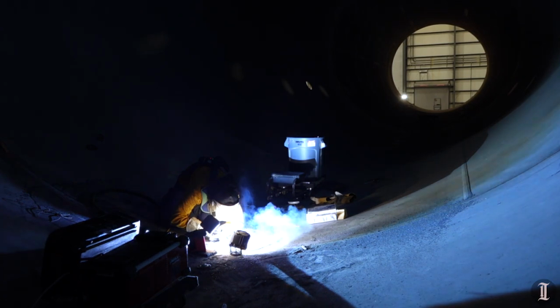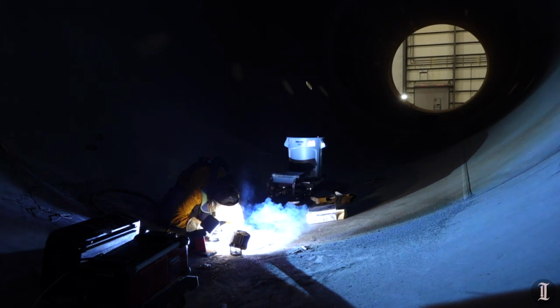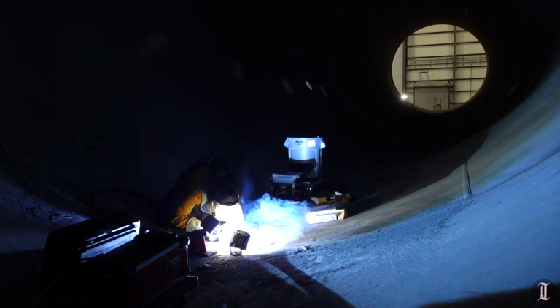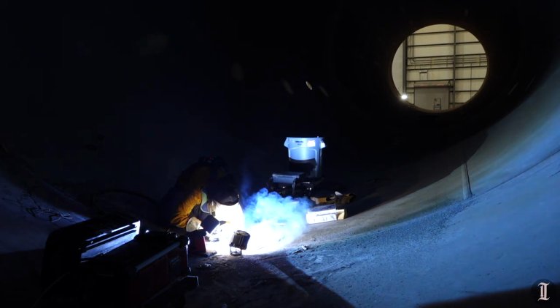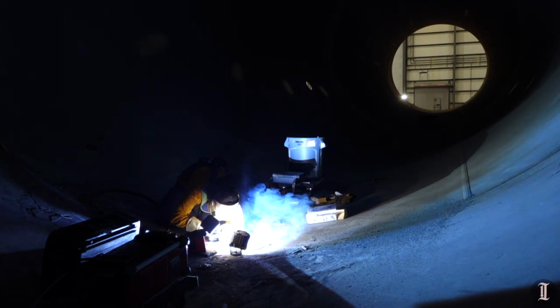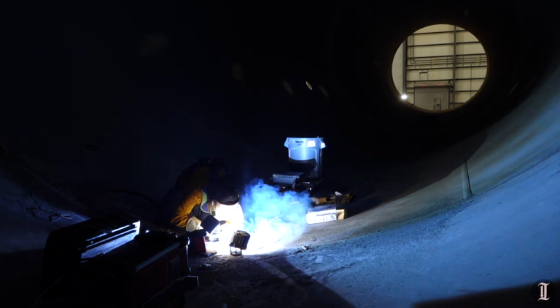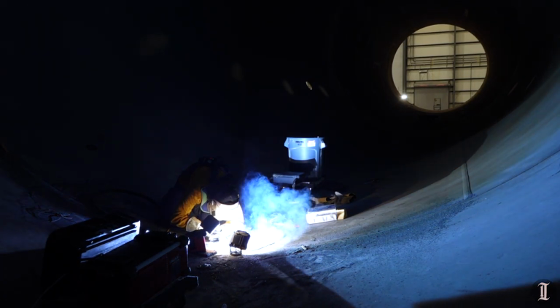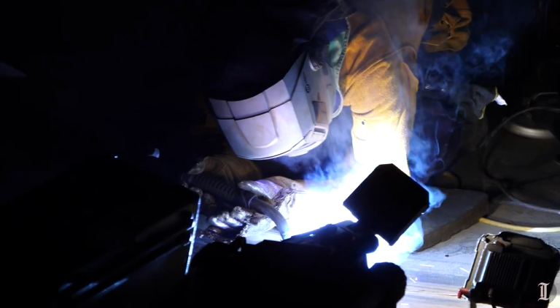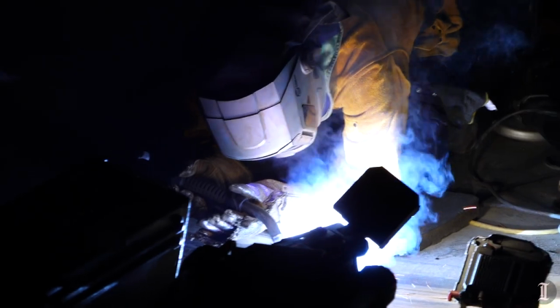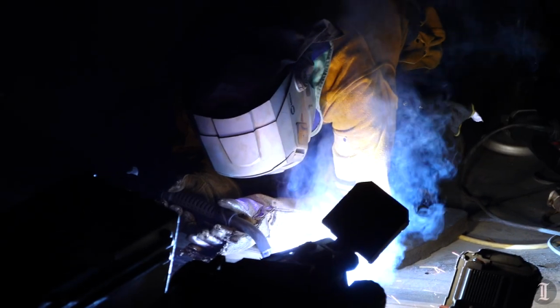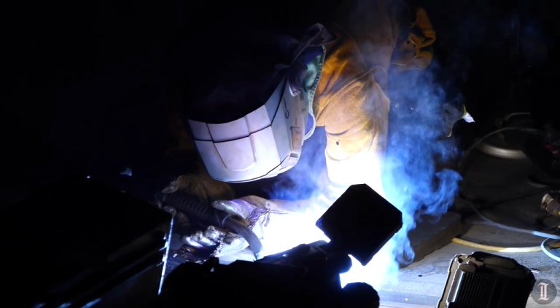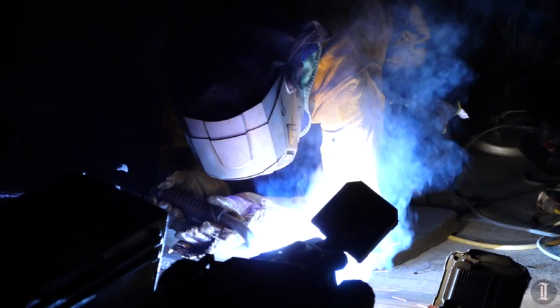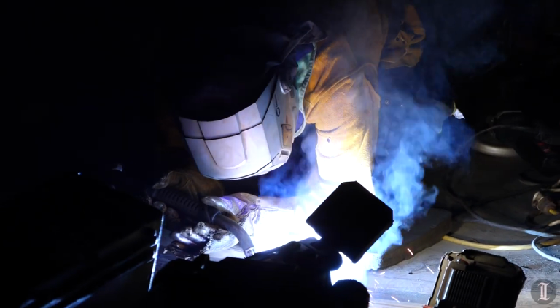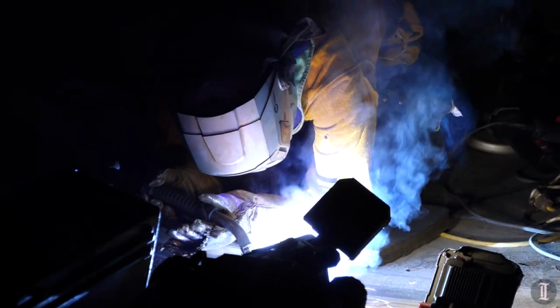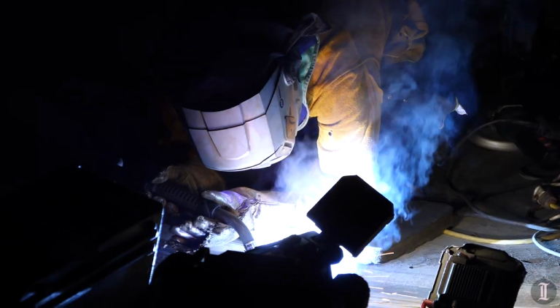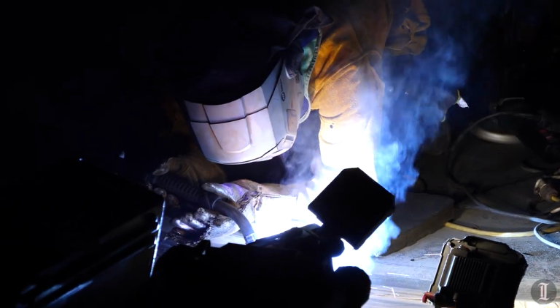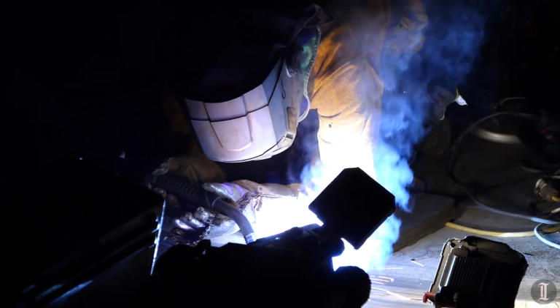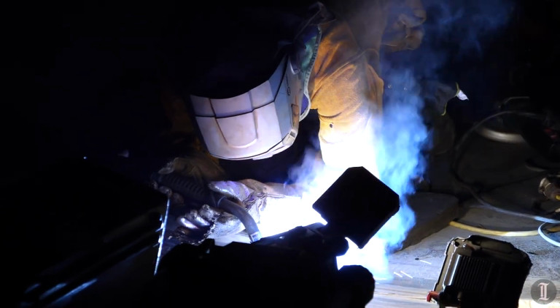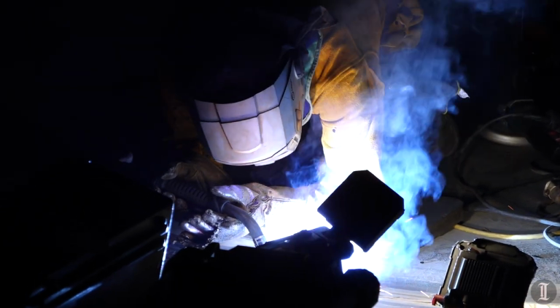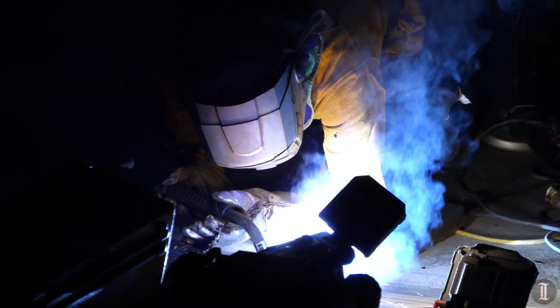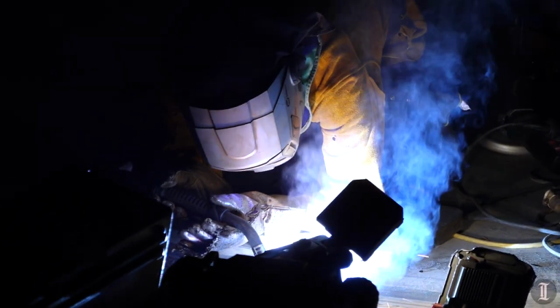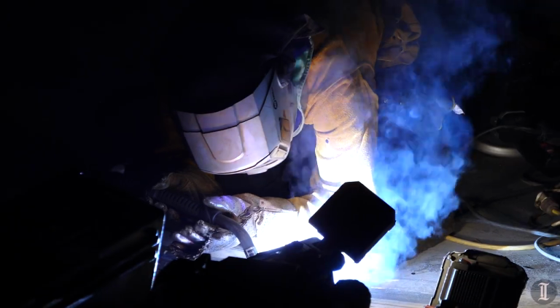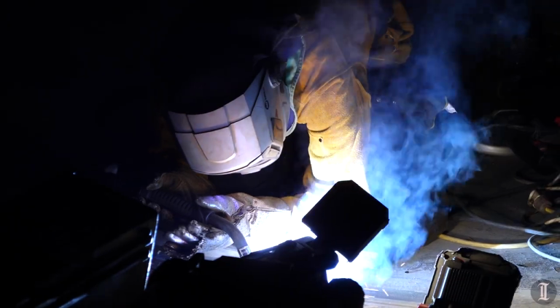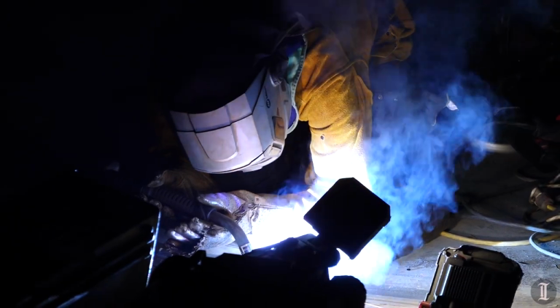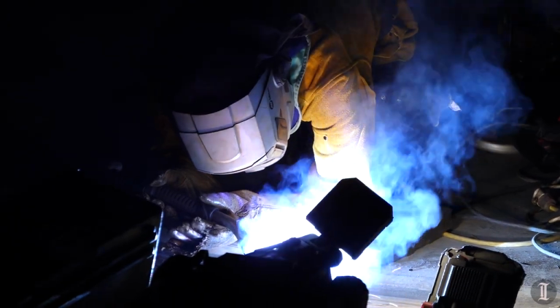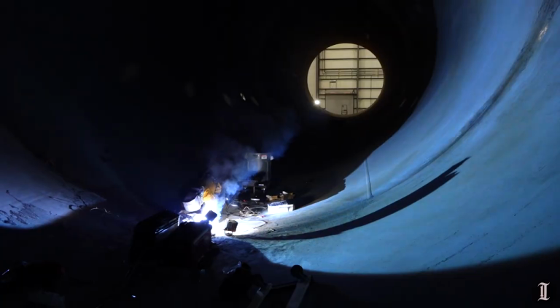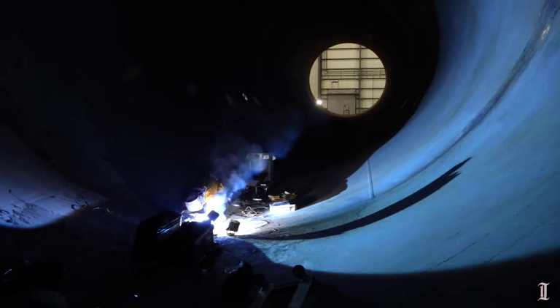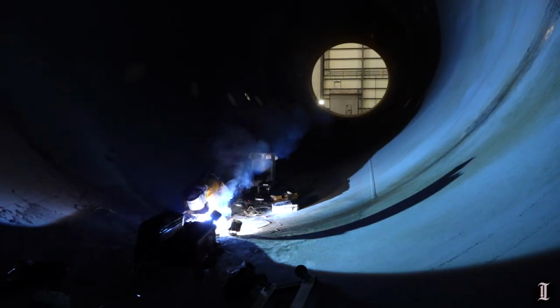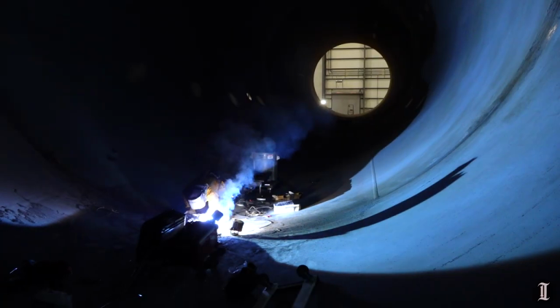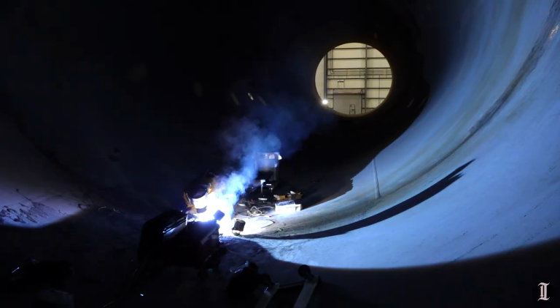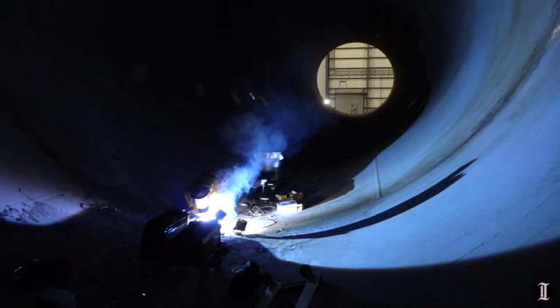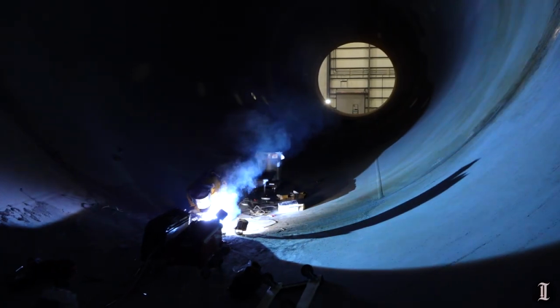The majority of the welding is done with machines, but the final cleanup or any repairs are done by hand.